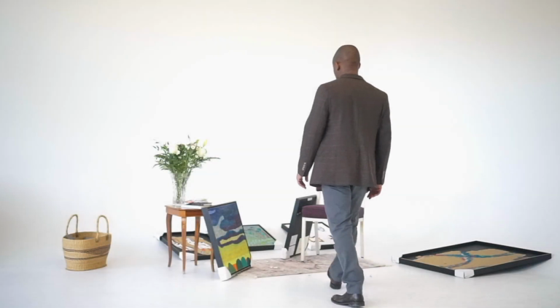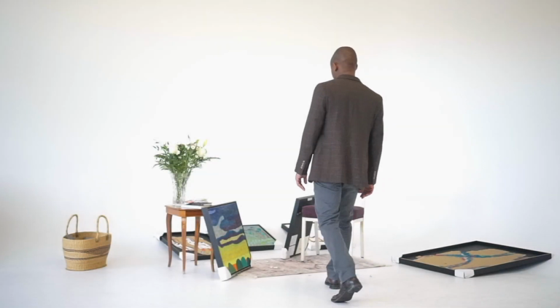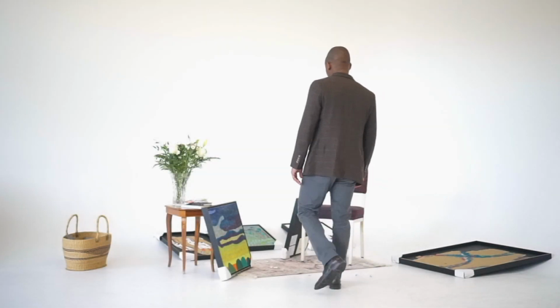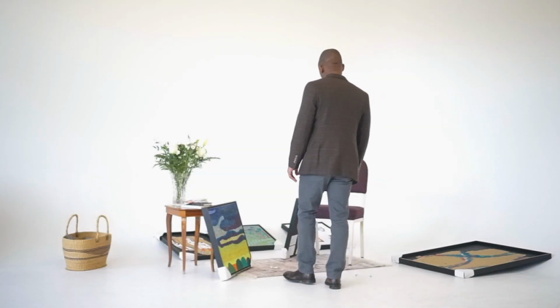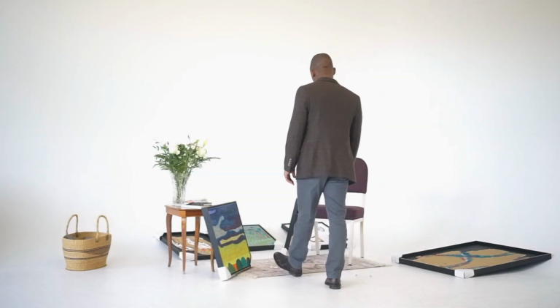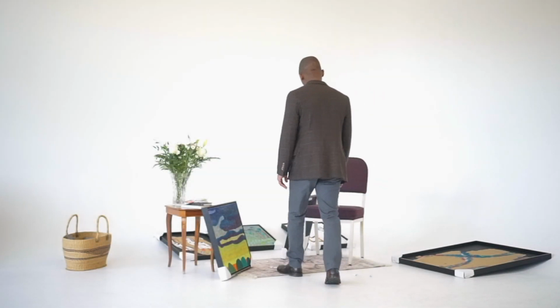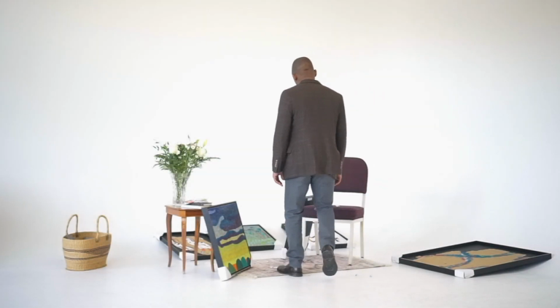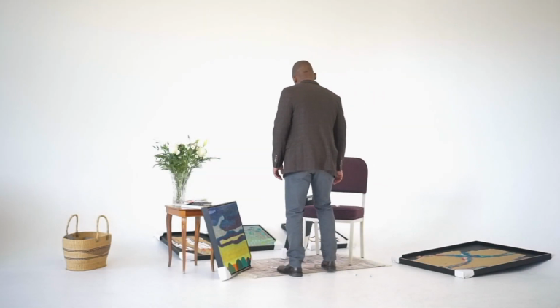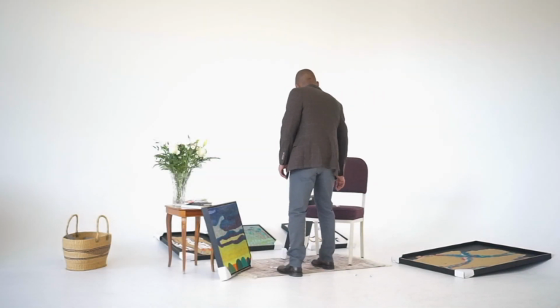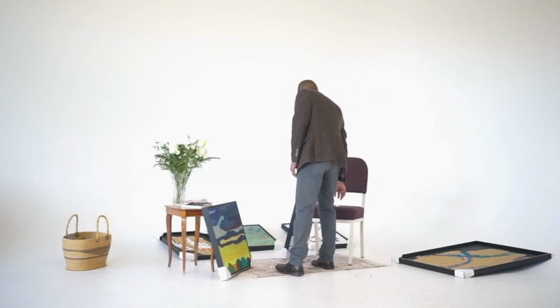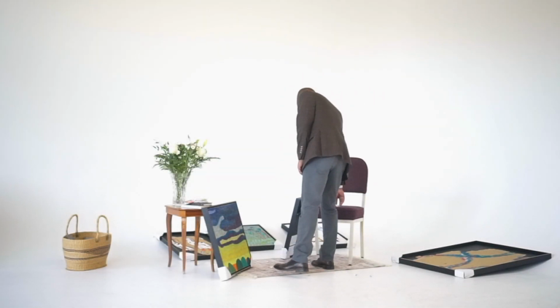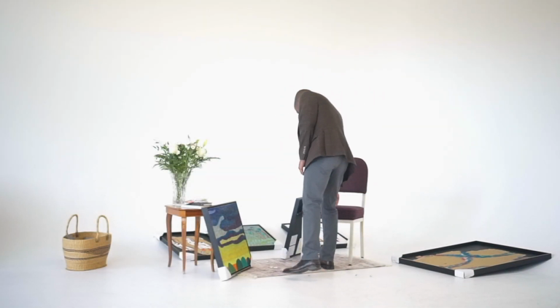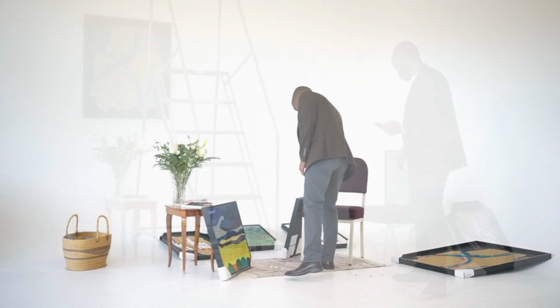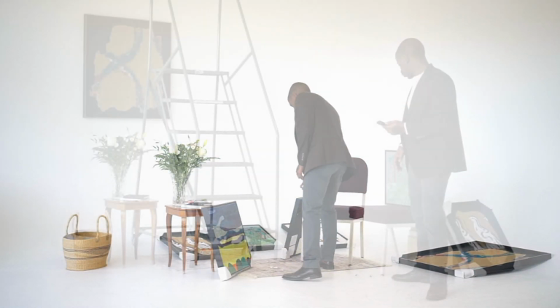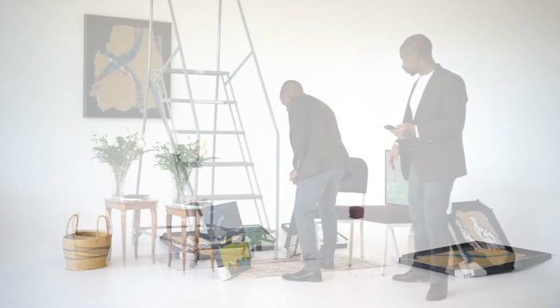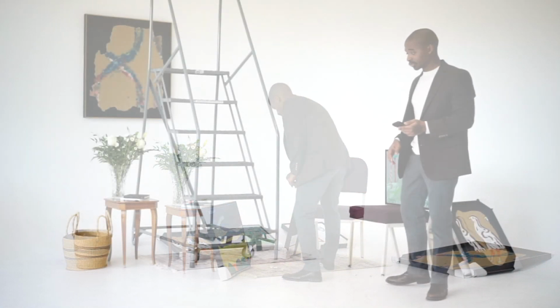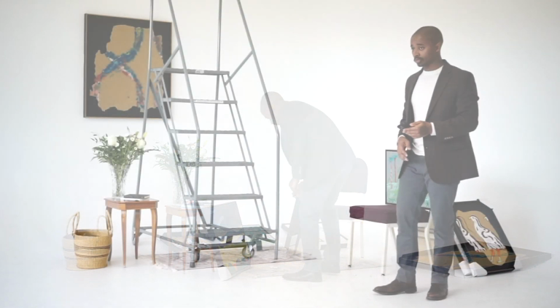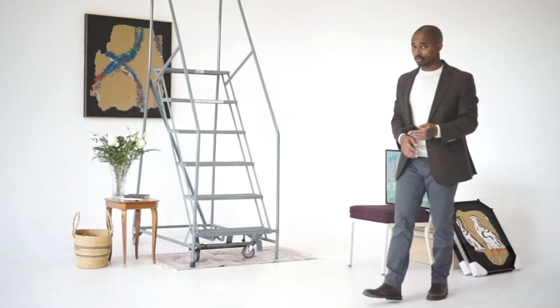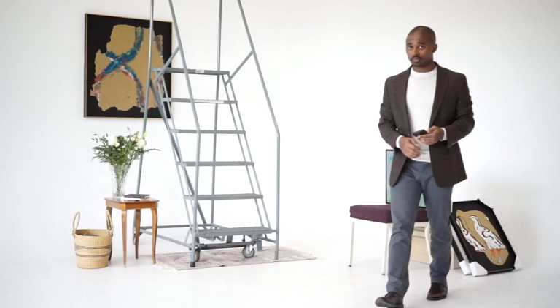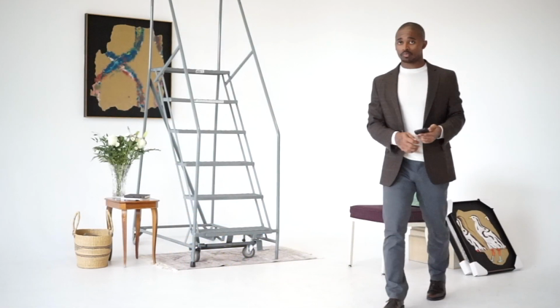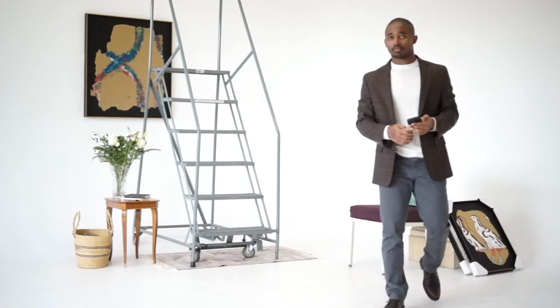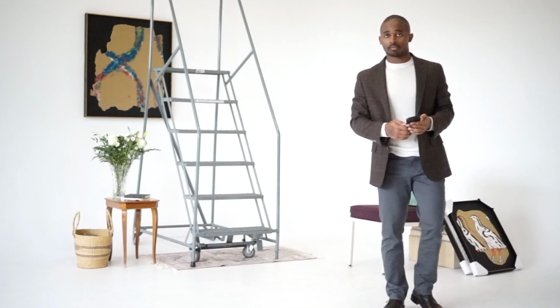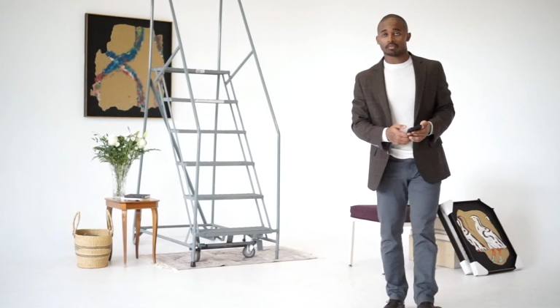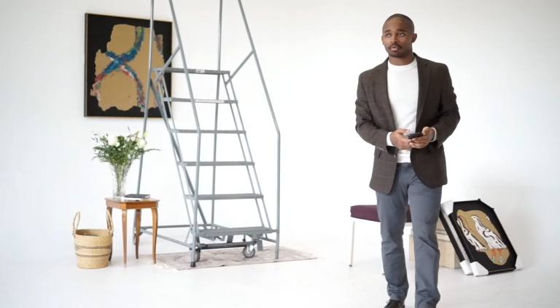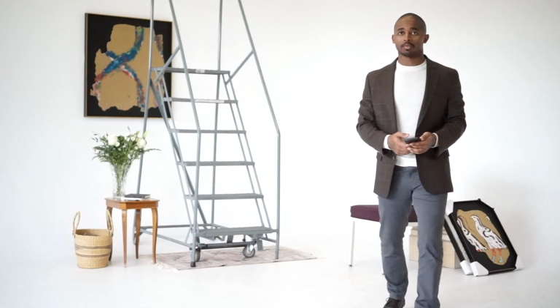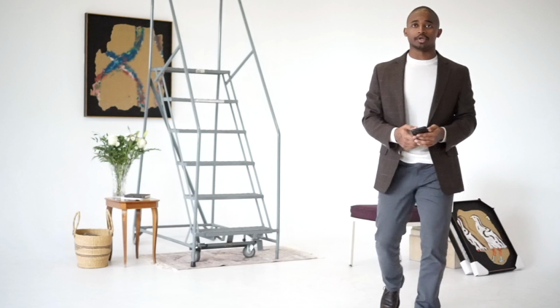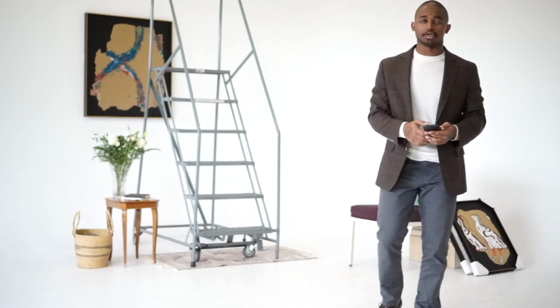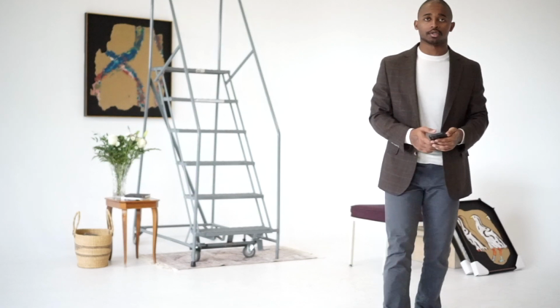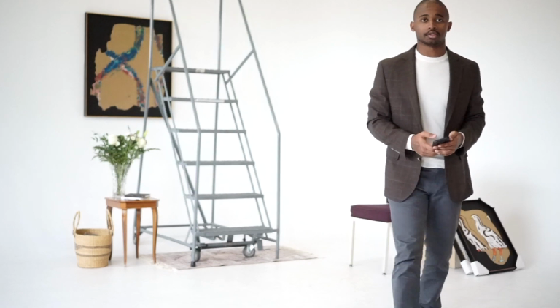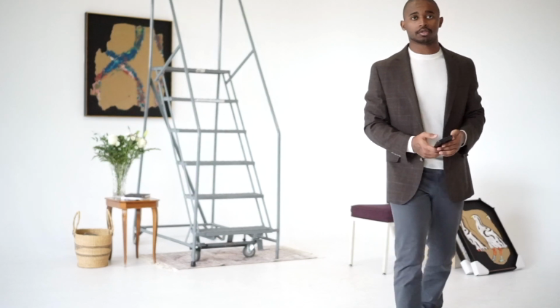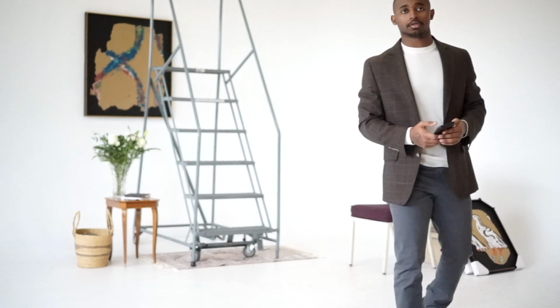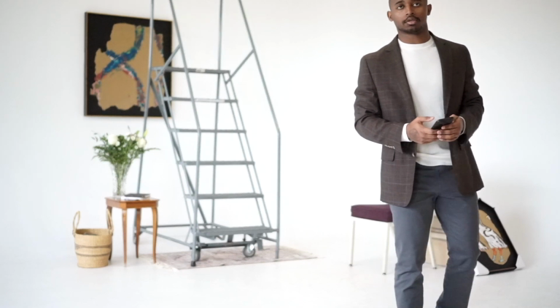My name is Xavier Hardison. I am a painter, sculptor, designer, and entrepreneur.